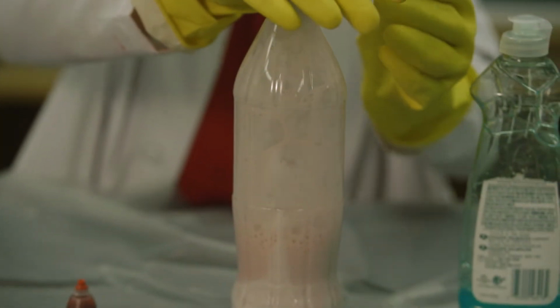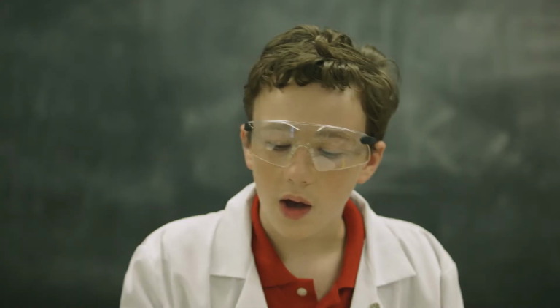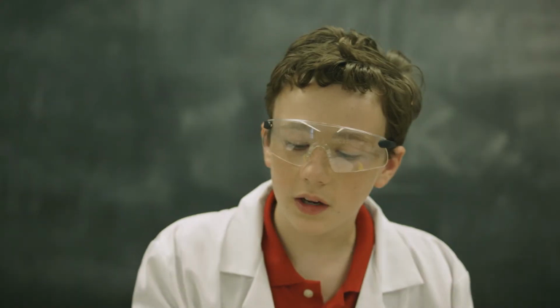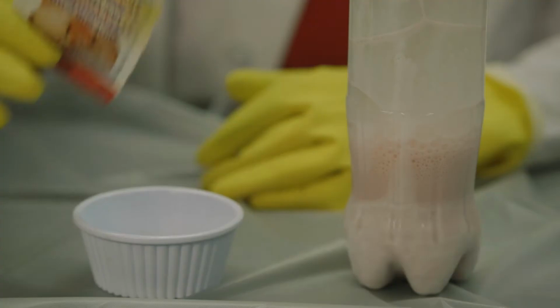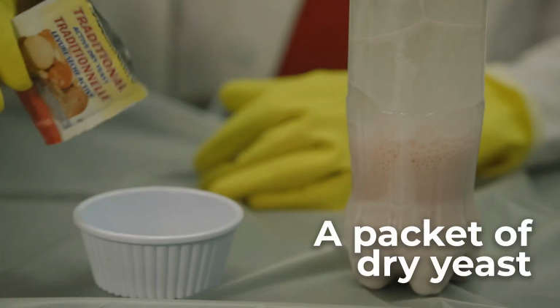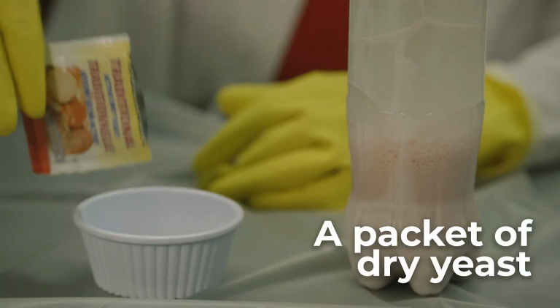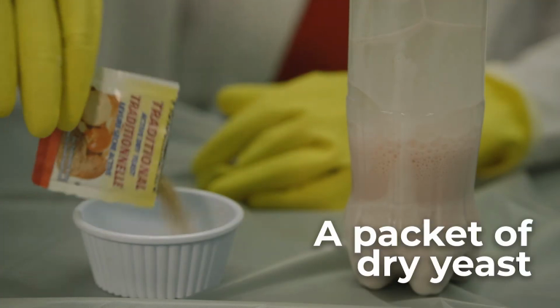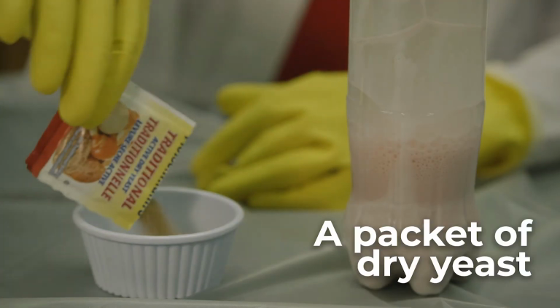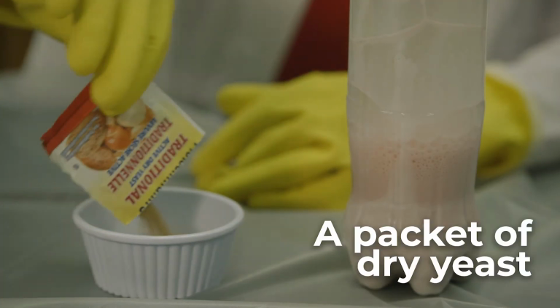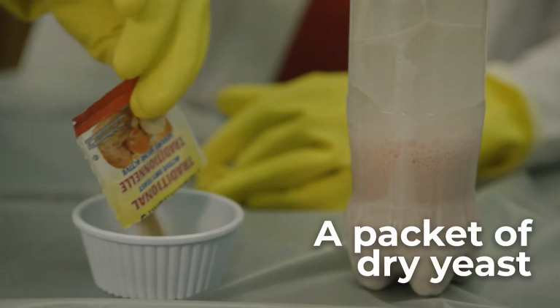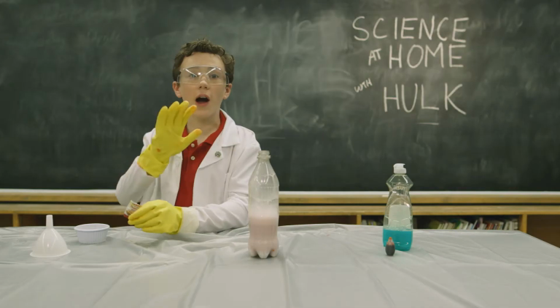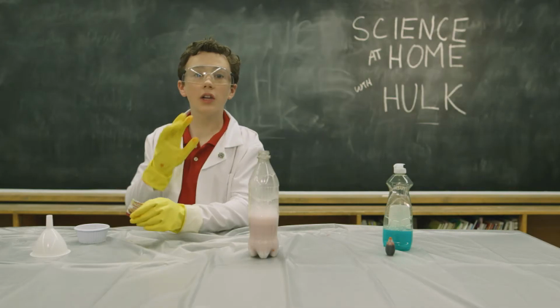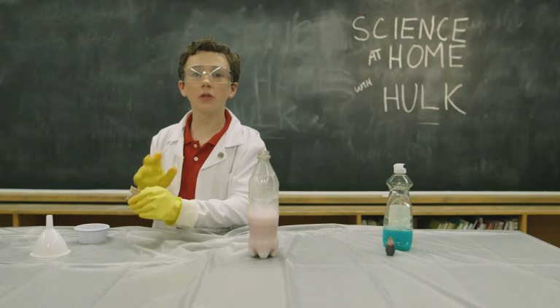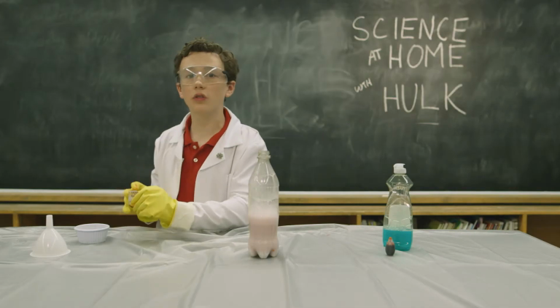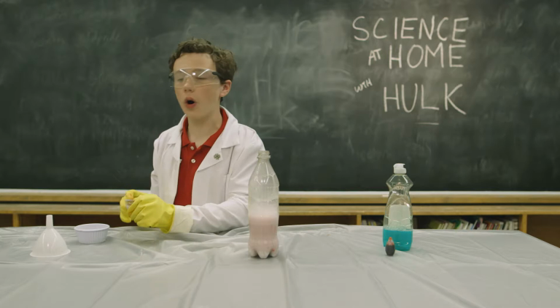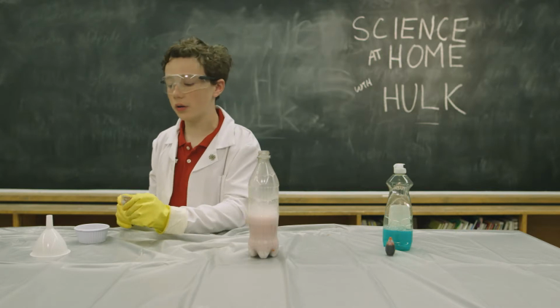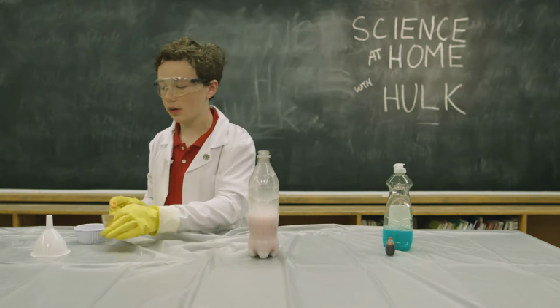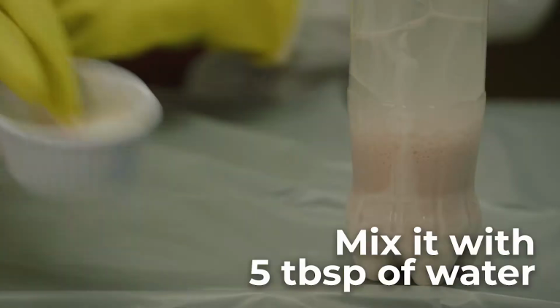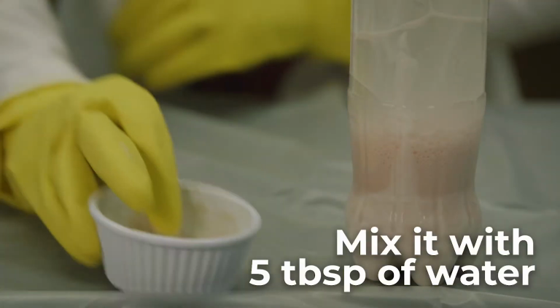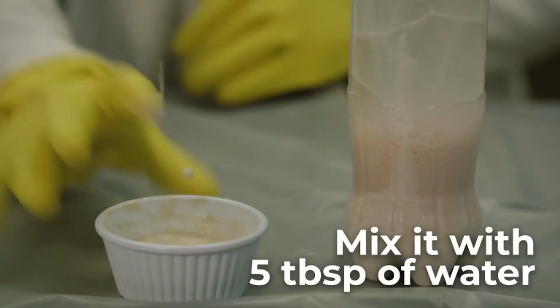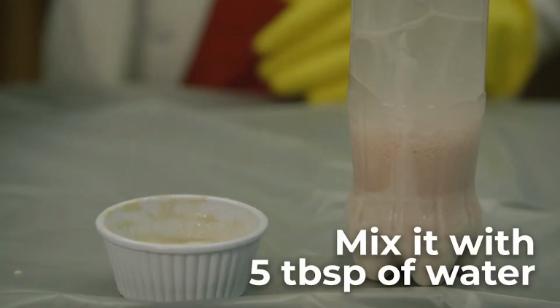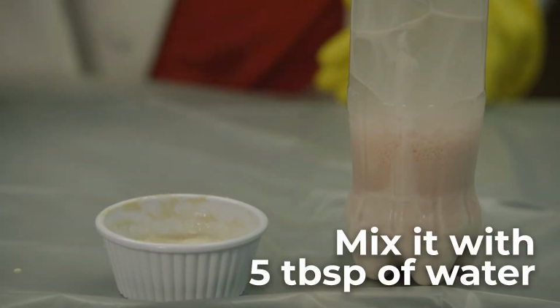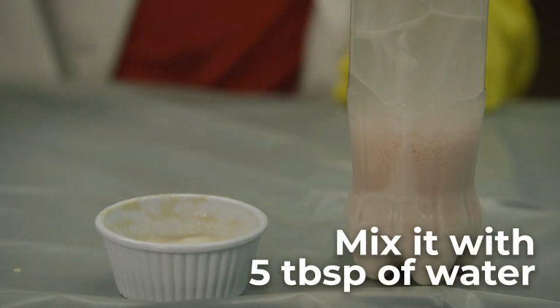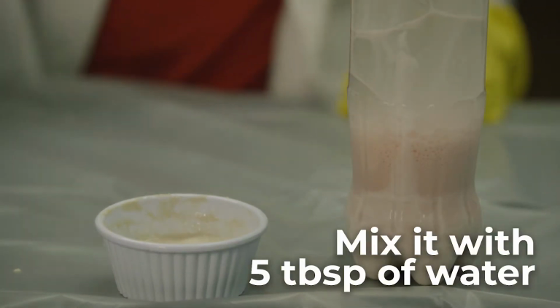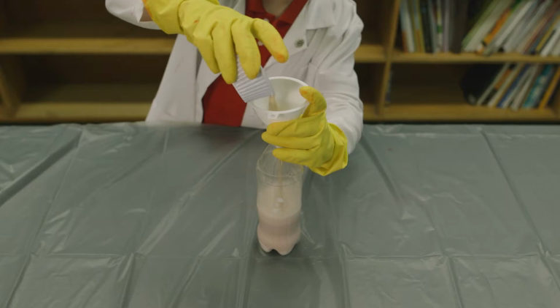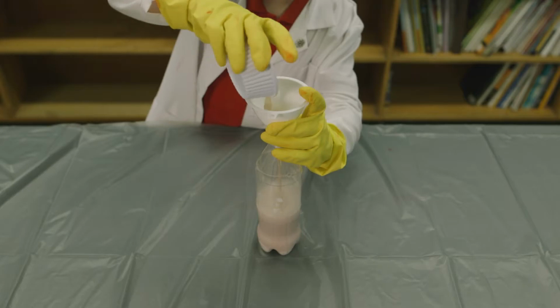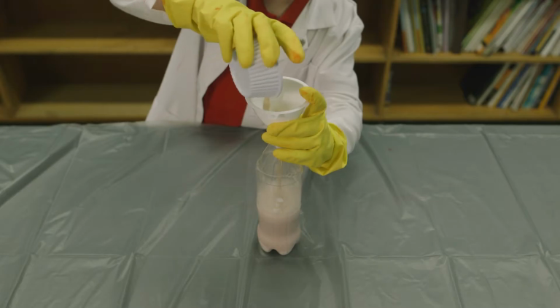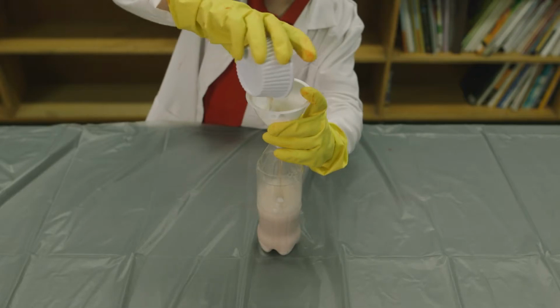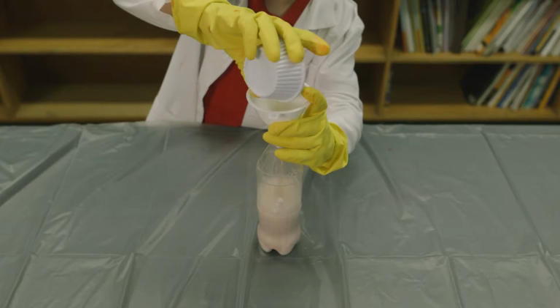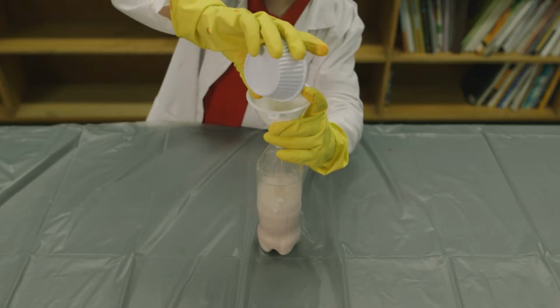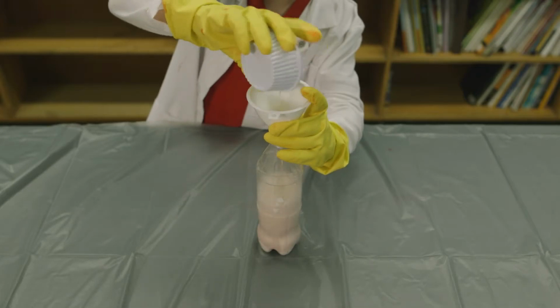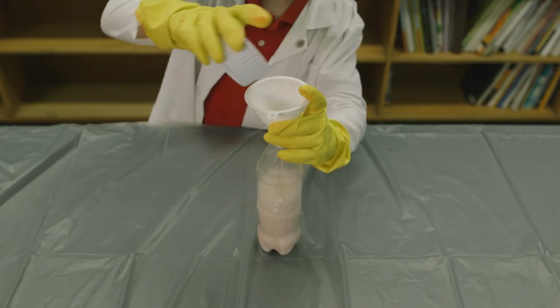I've added a dry package of yeast, five tablespoons of water, and stirred it all together. See what happens when we add the yeast.